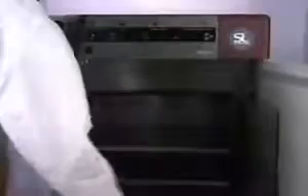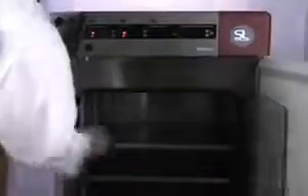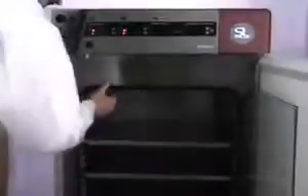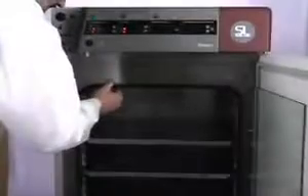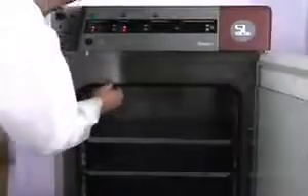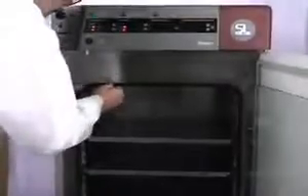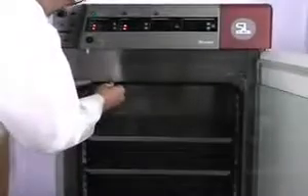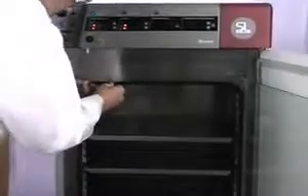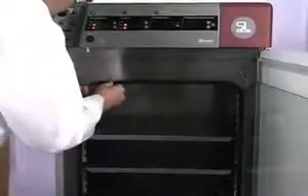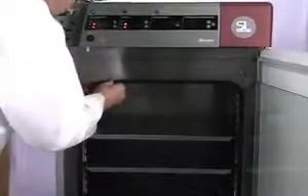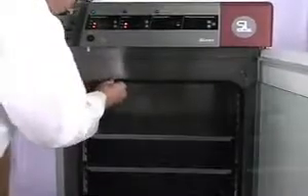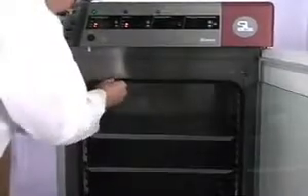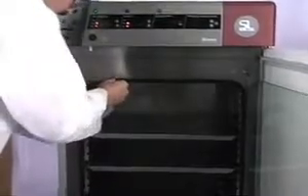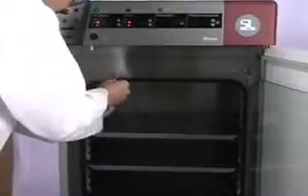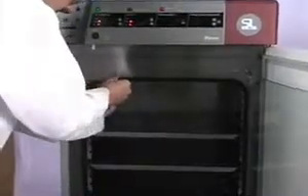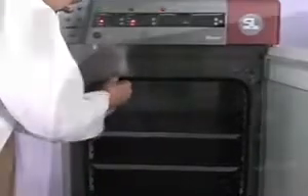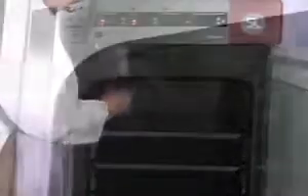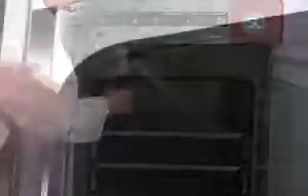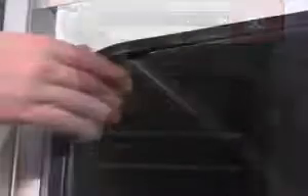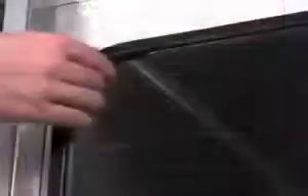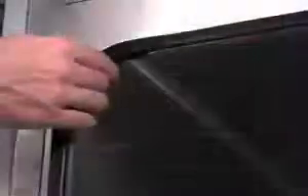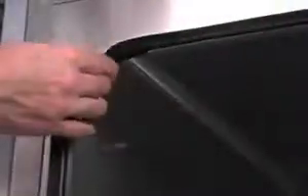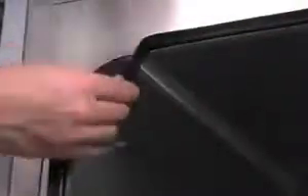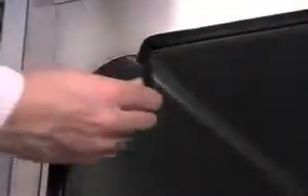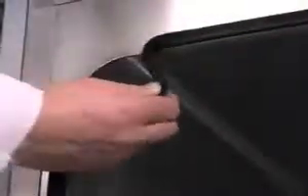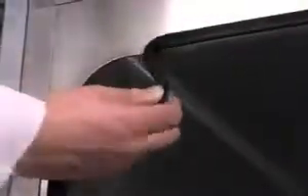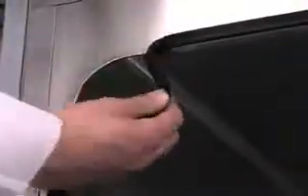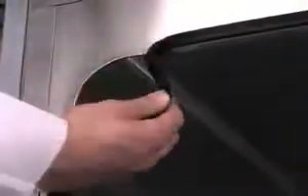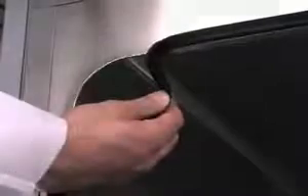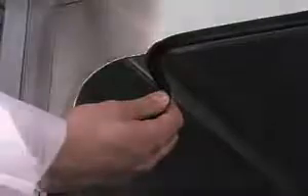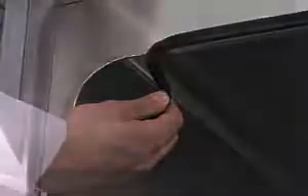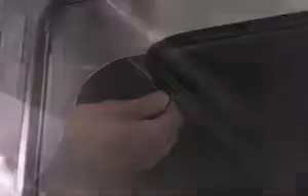The doors of these incubators are fitted with an autoclave-safe gasket, another important feature to help control contamination.